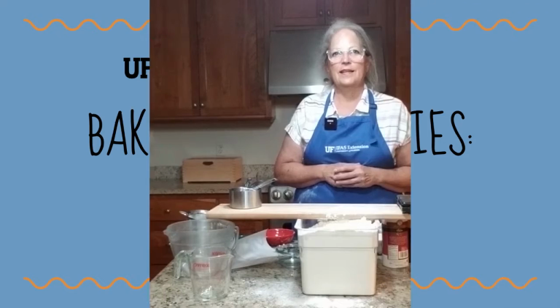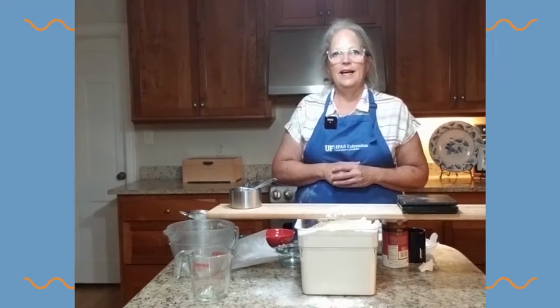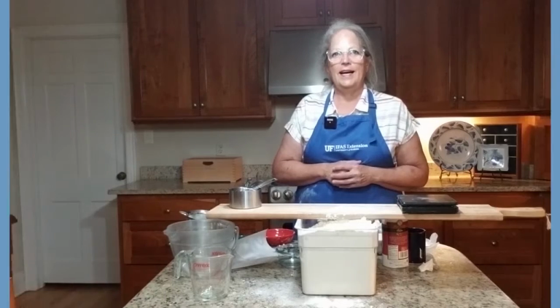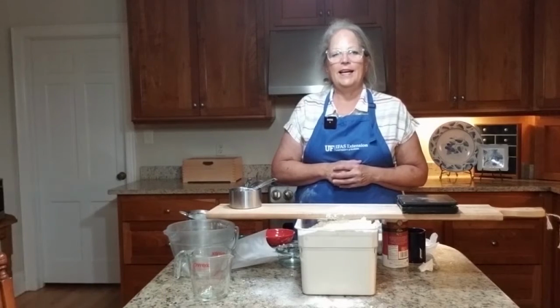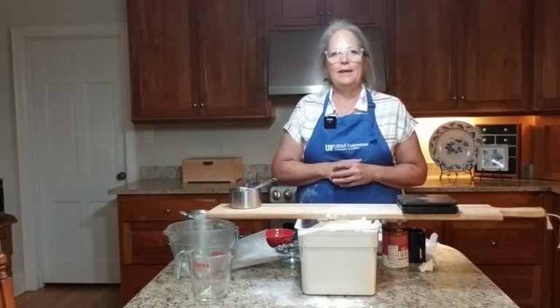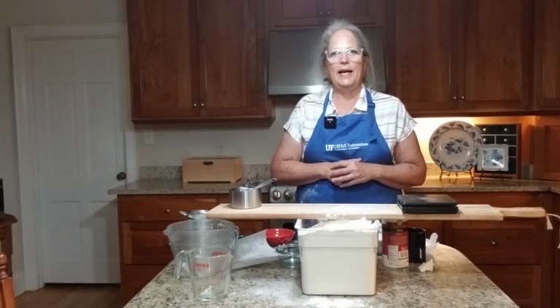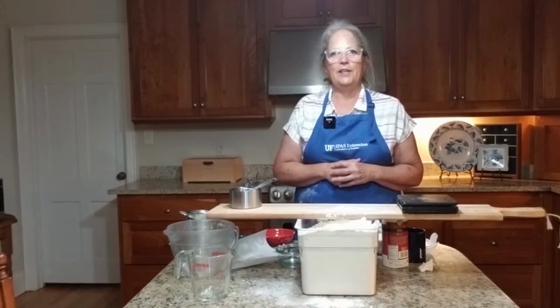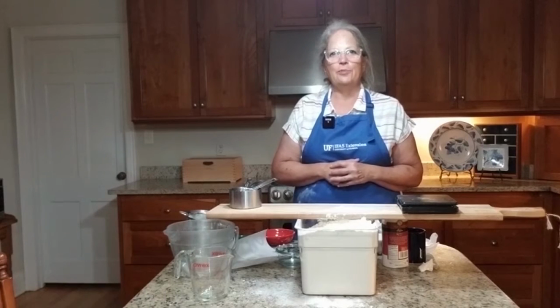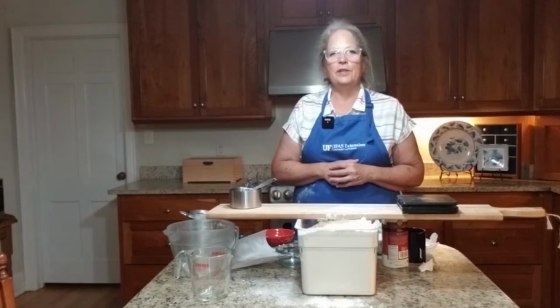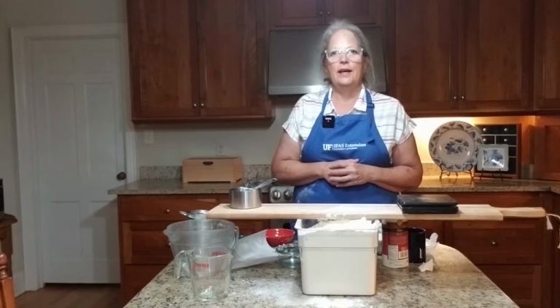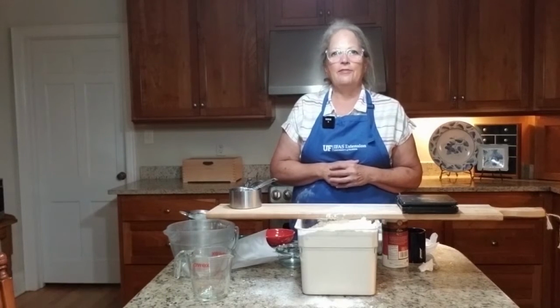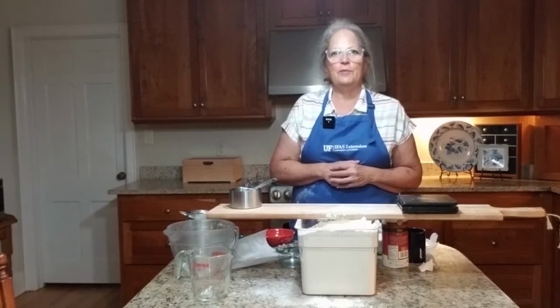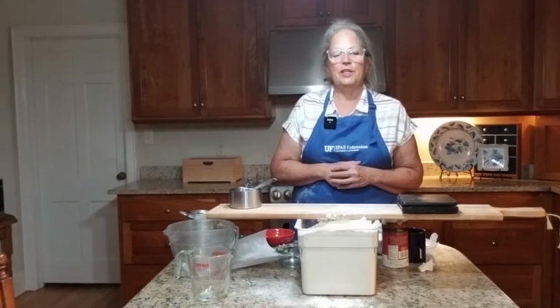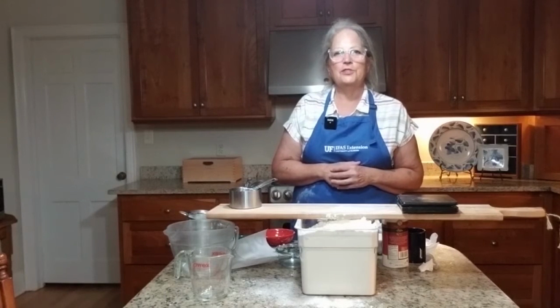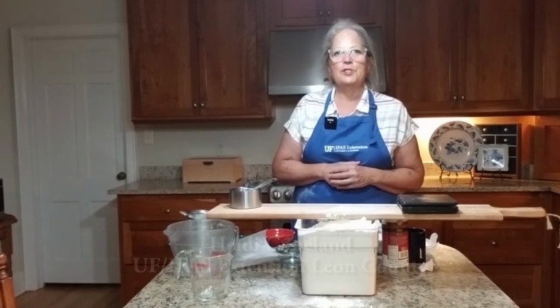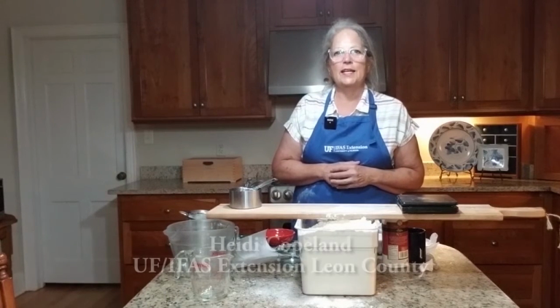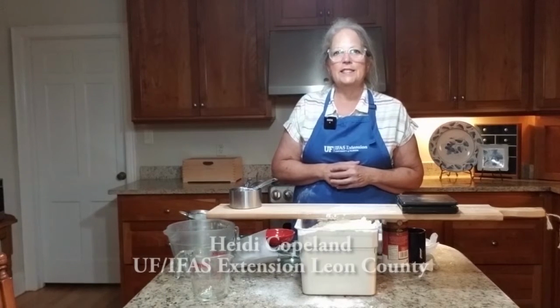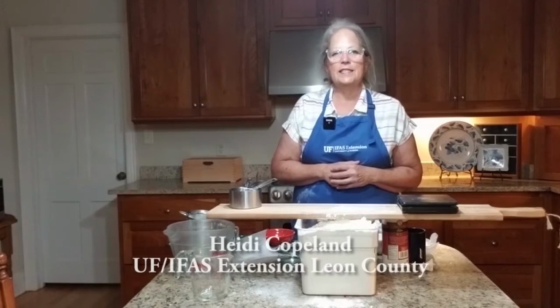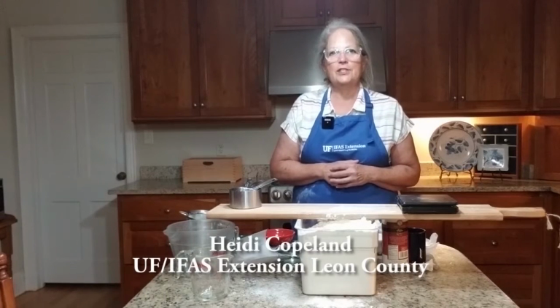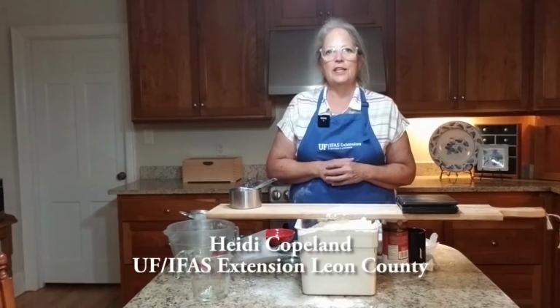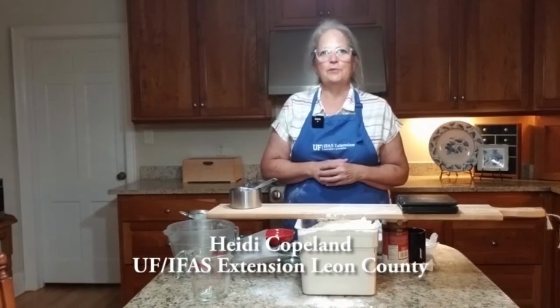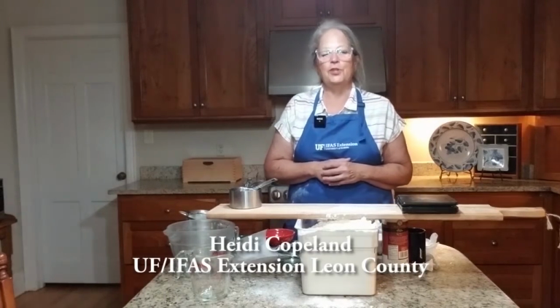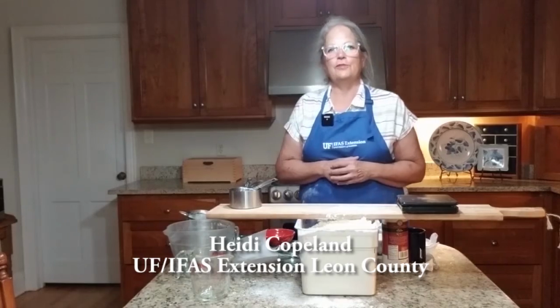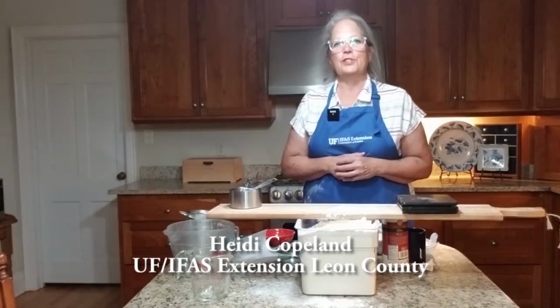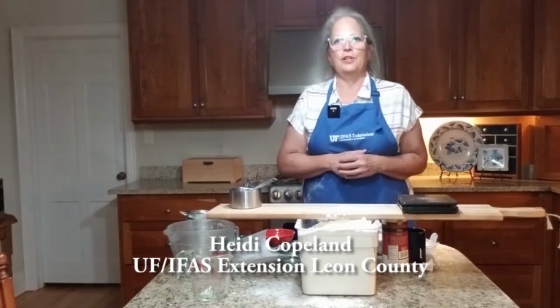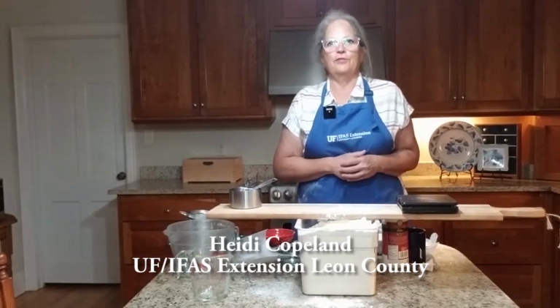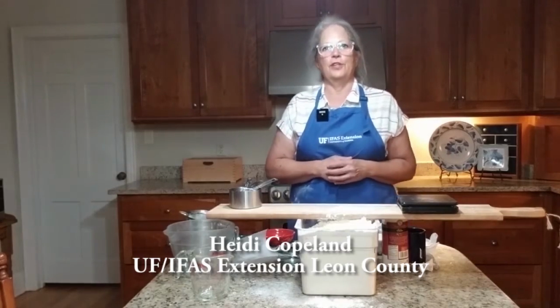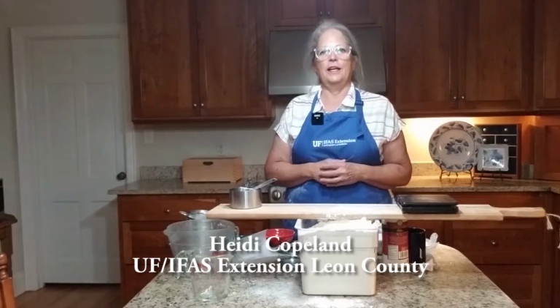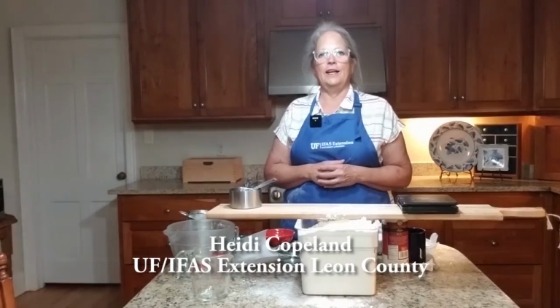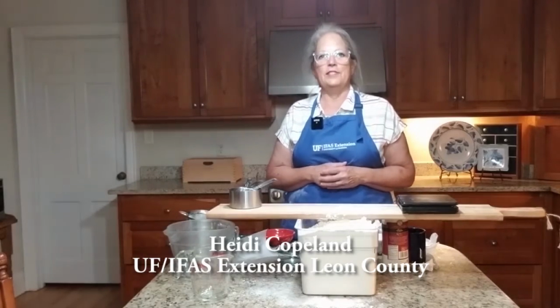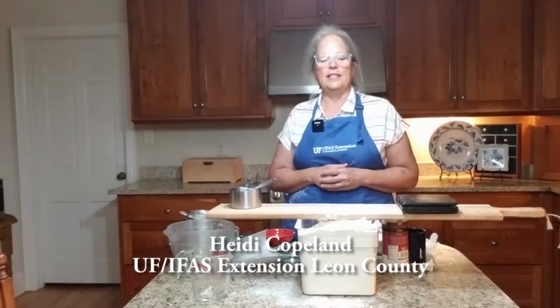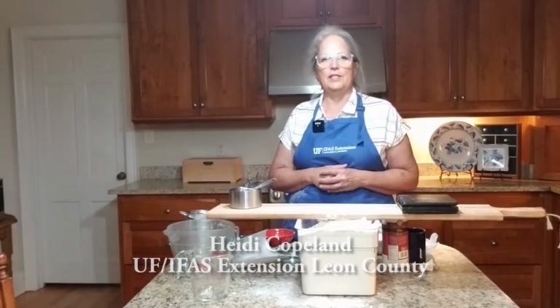Hi, I'm Heidi Copeland, a Family and Consumer Sciences Extension agent with the University of Florida, IFAS Extension.